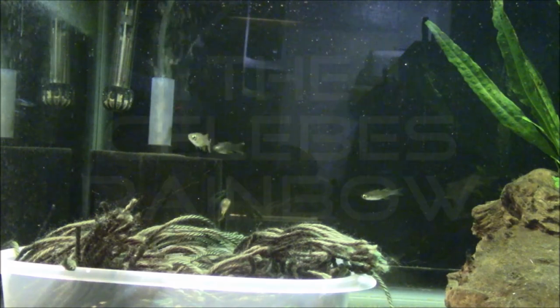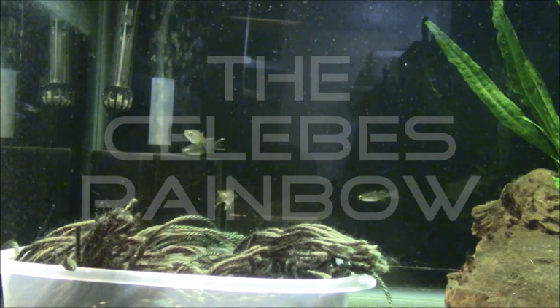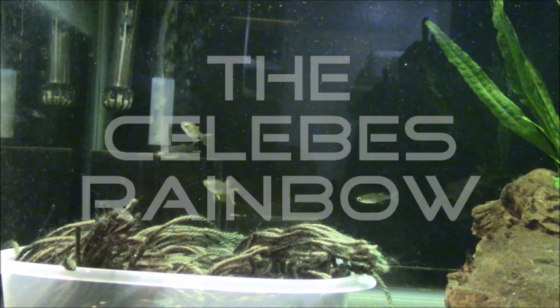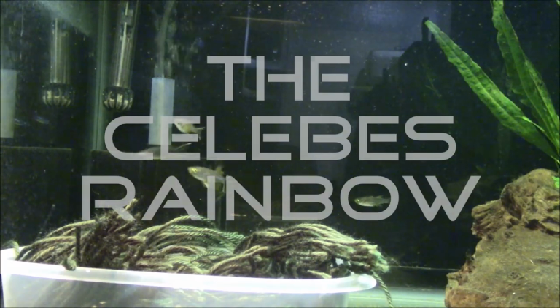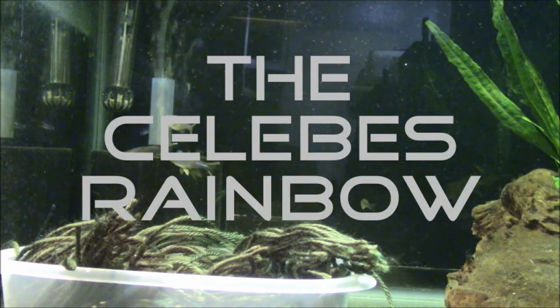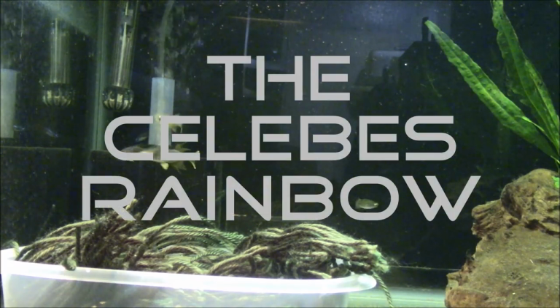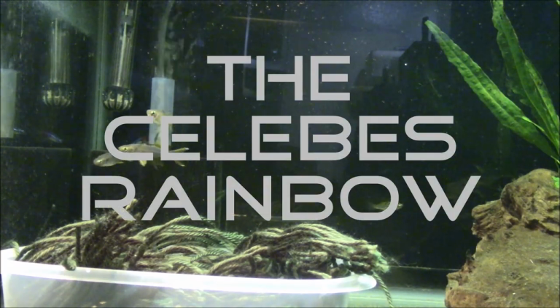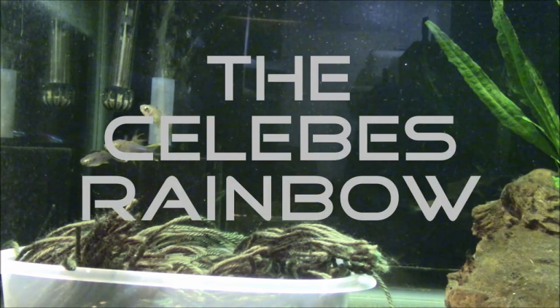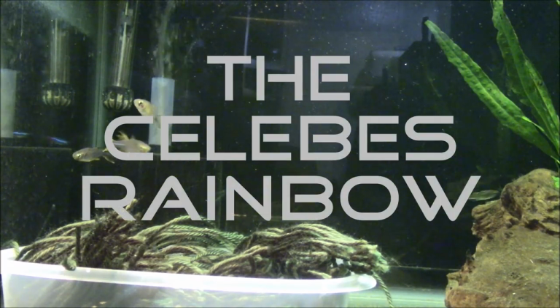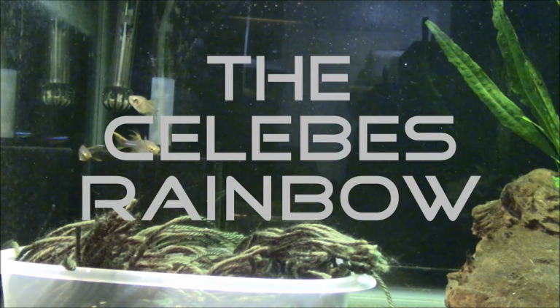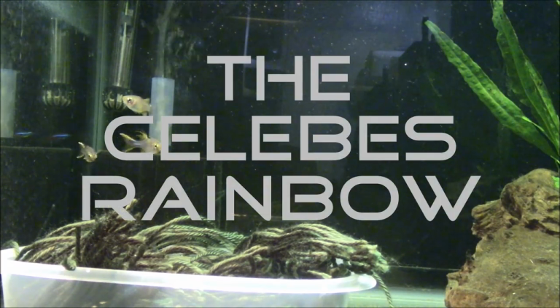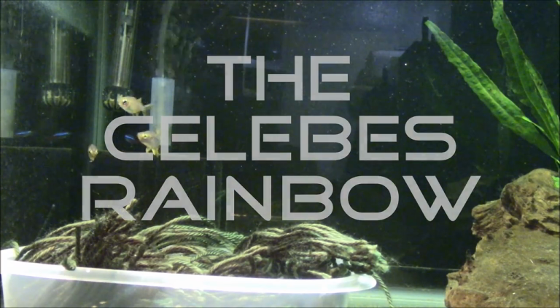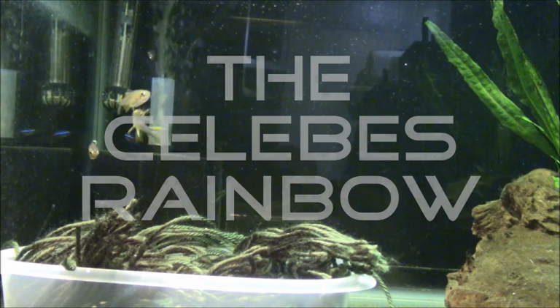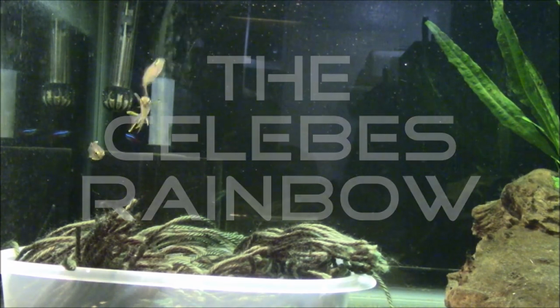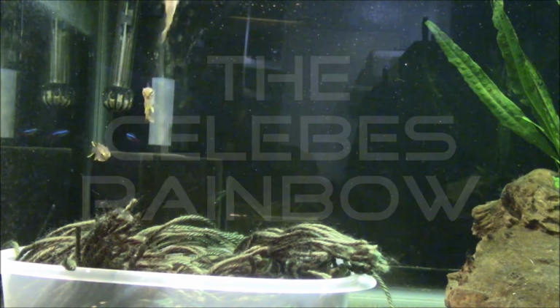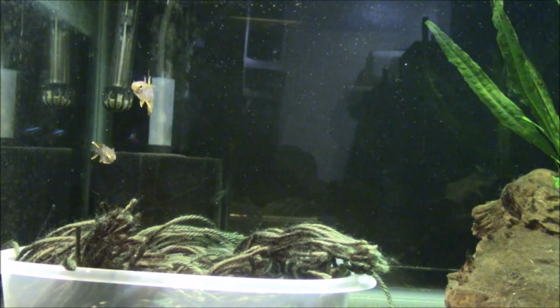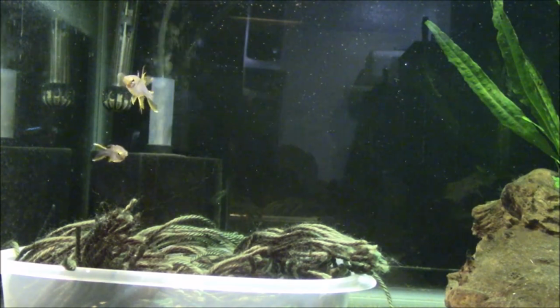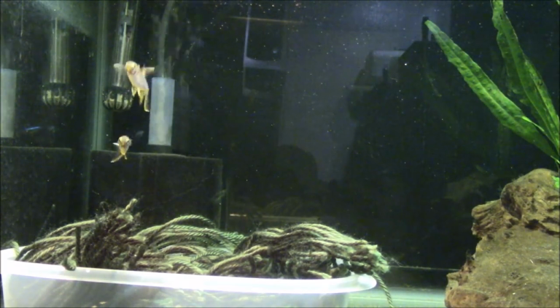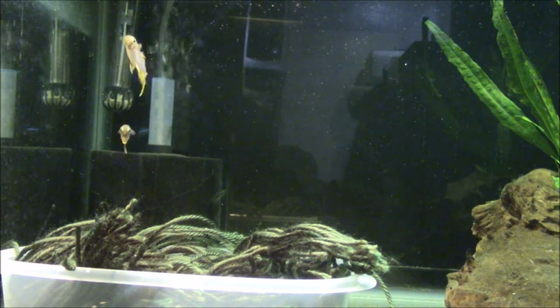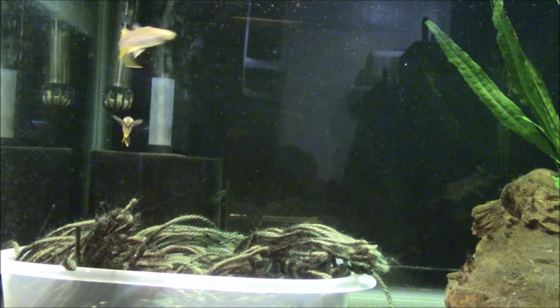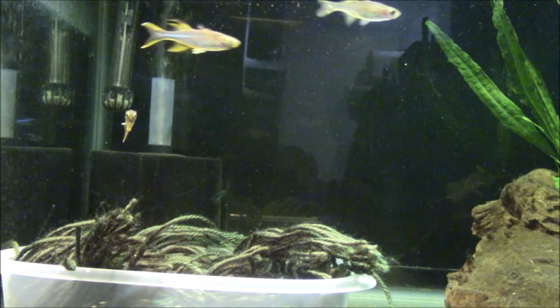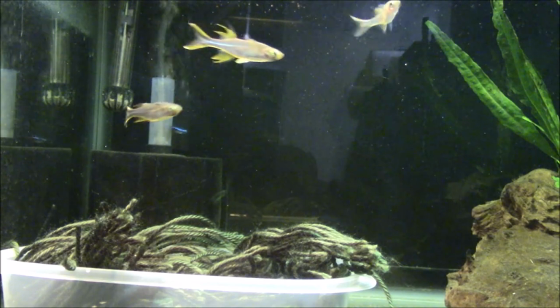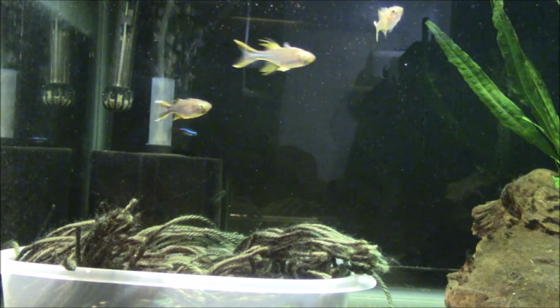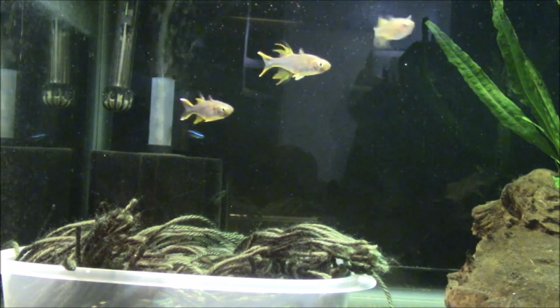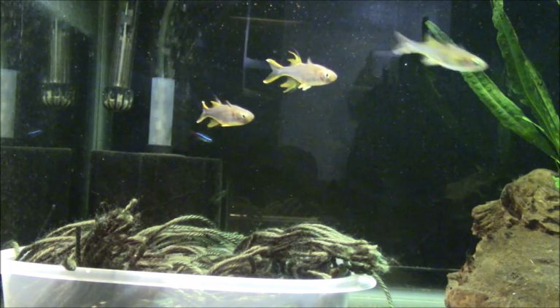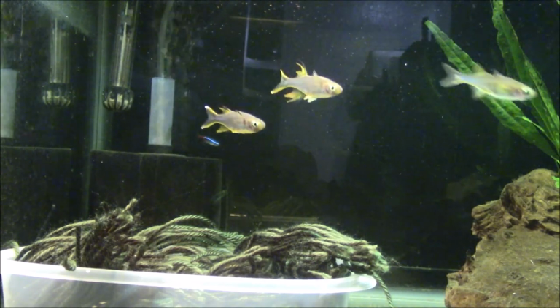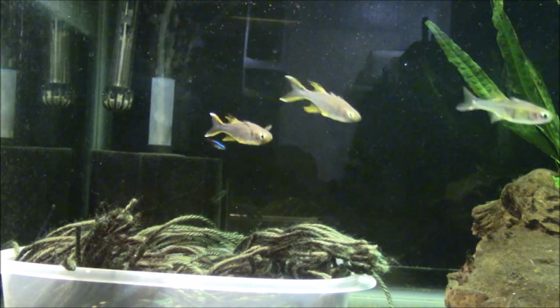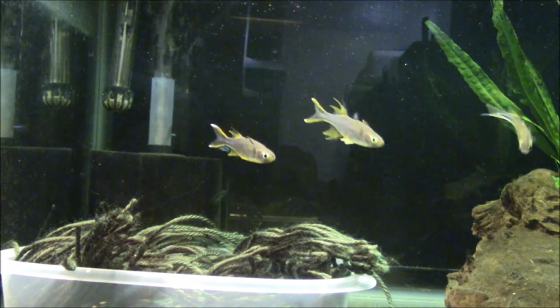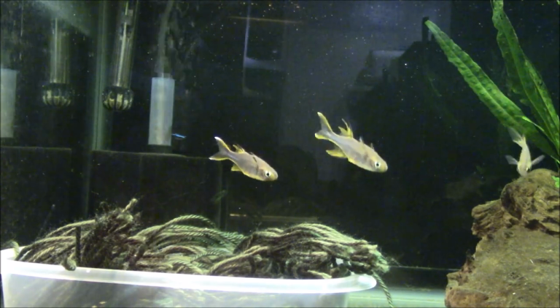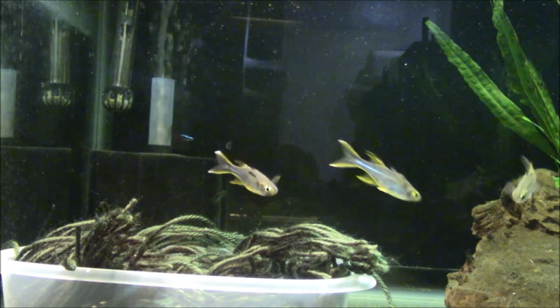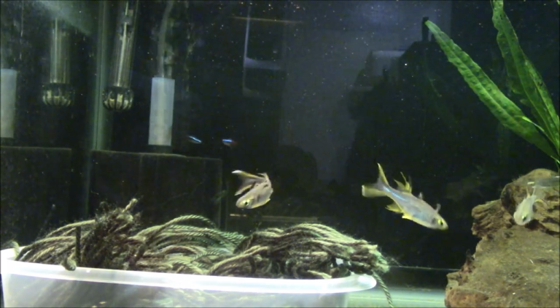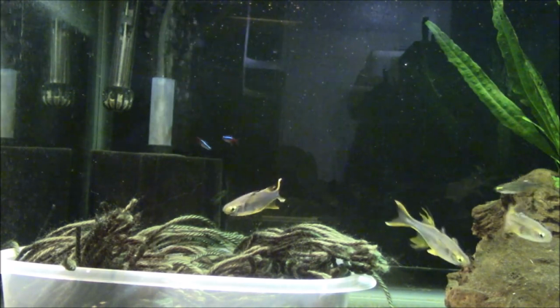The Sylobis Rainbow Fish. What is it? Where does it come from? And how do you keep it happy in a glass box? Let's take a look.